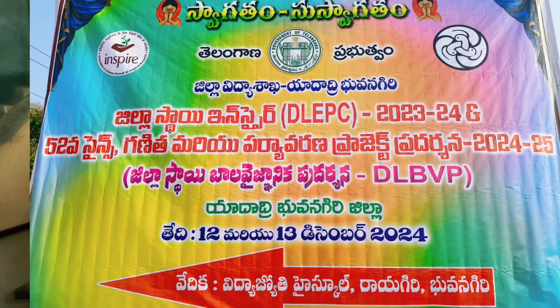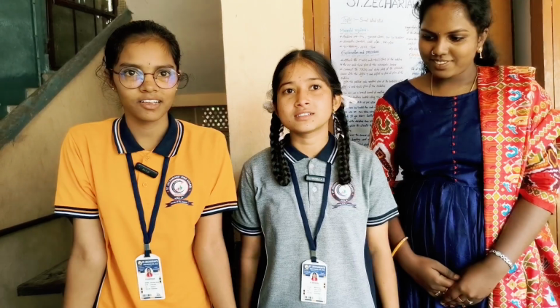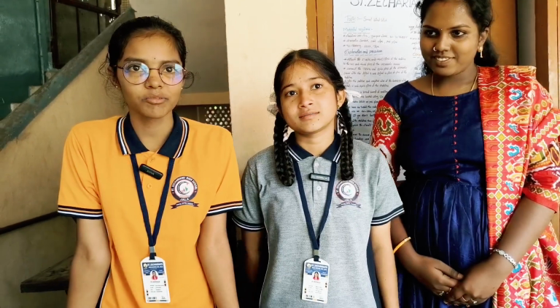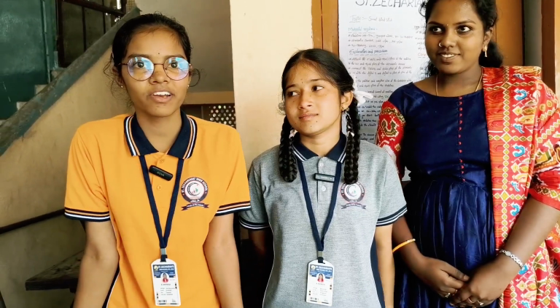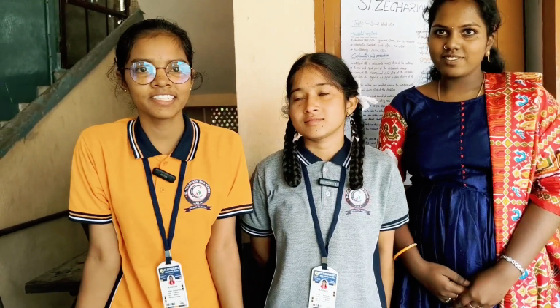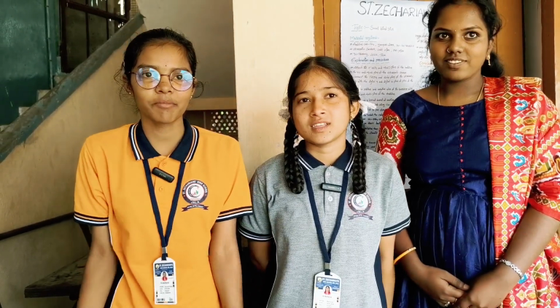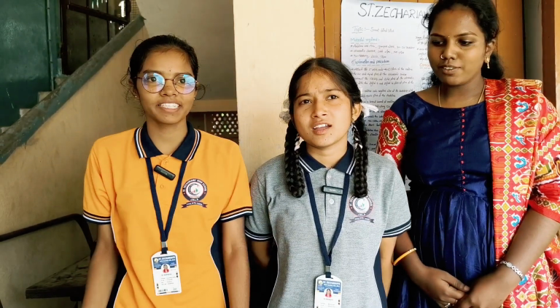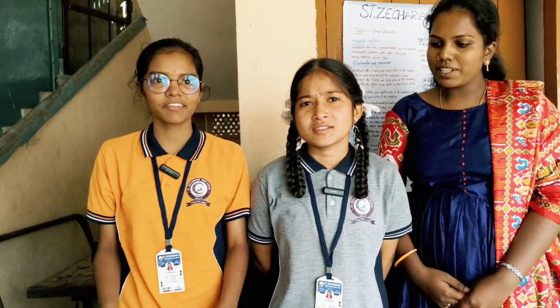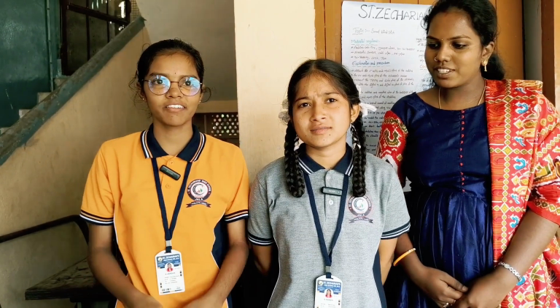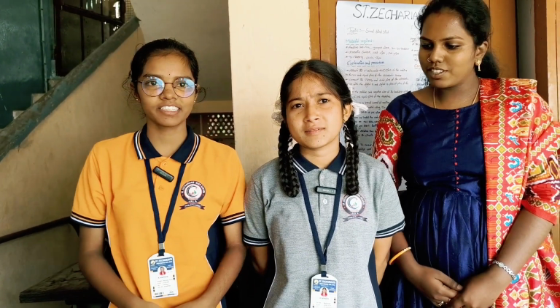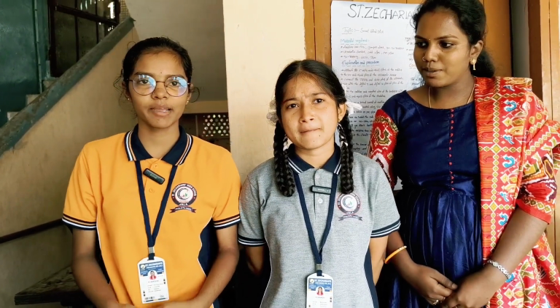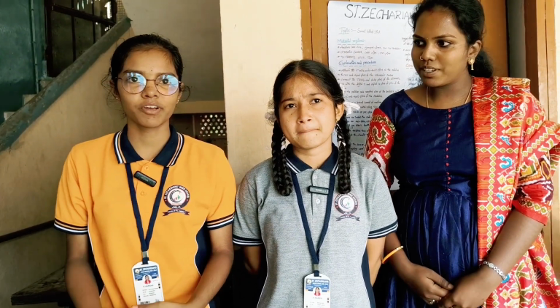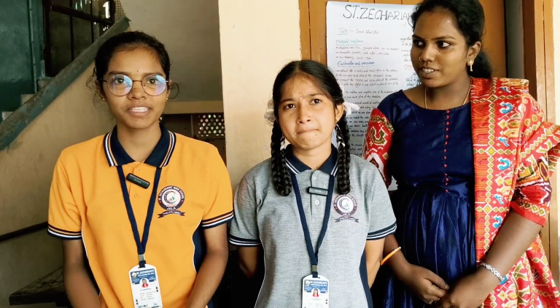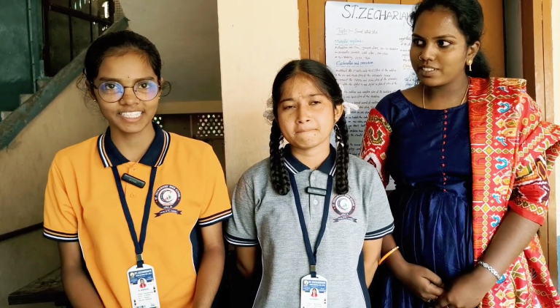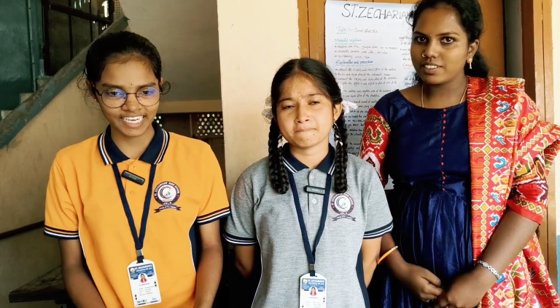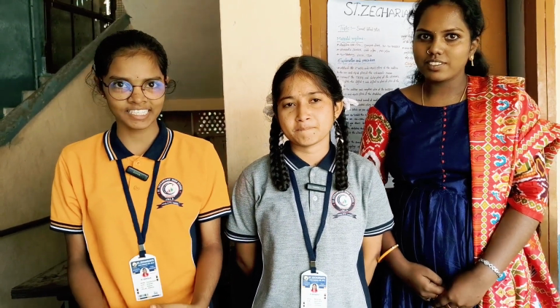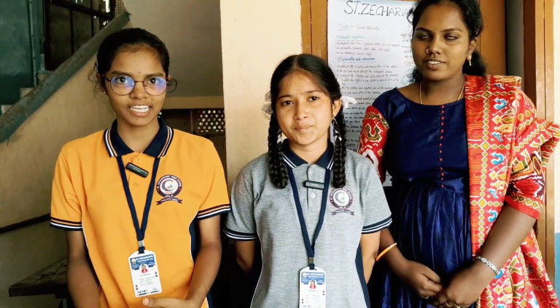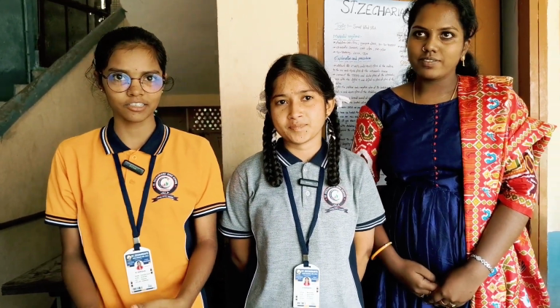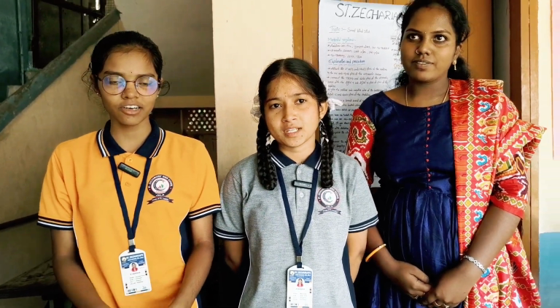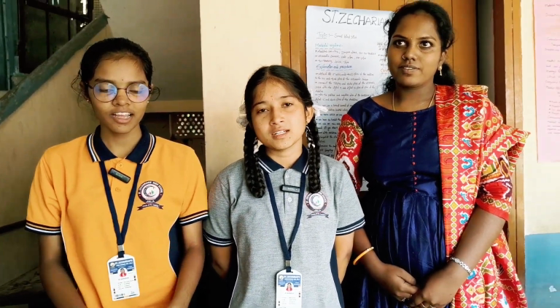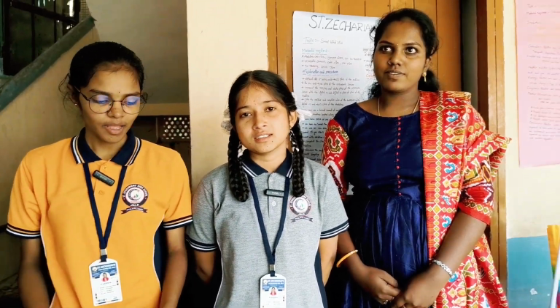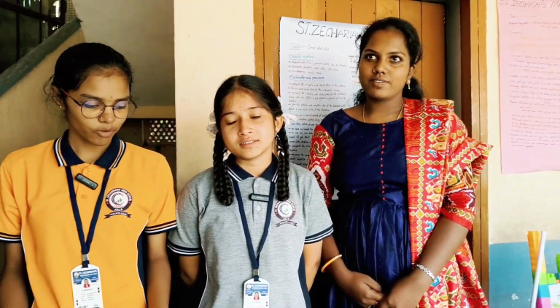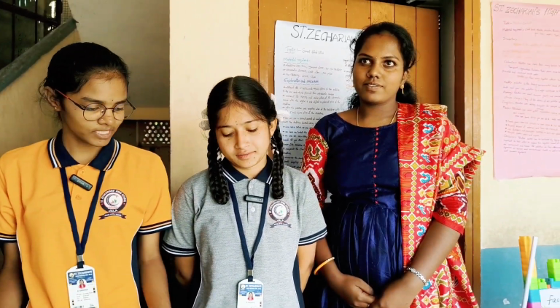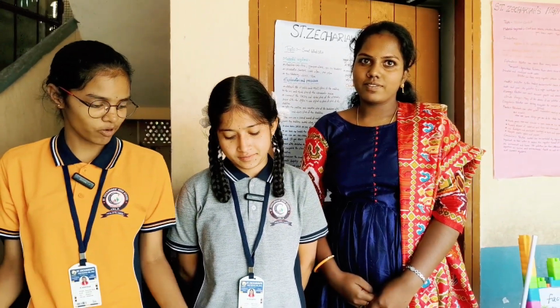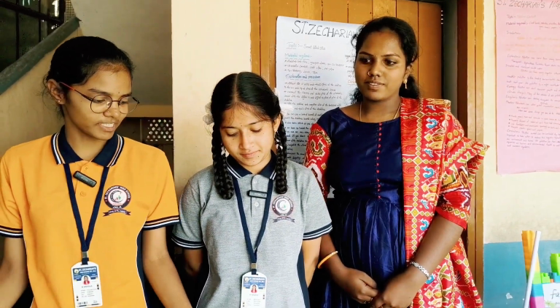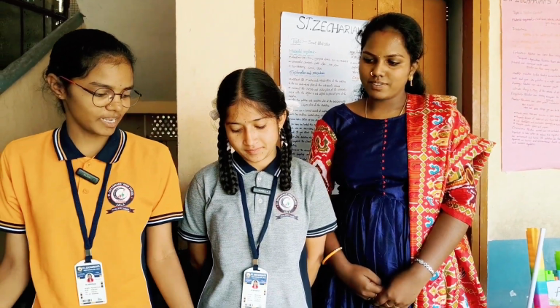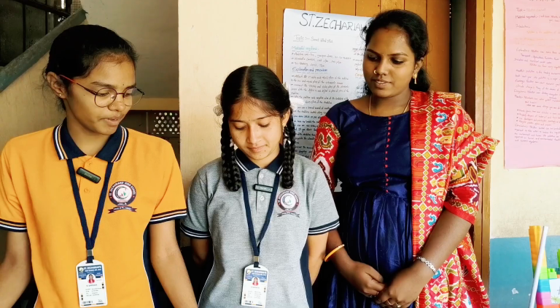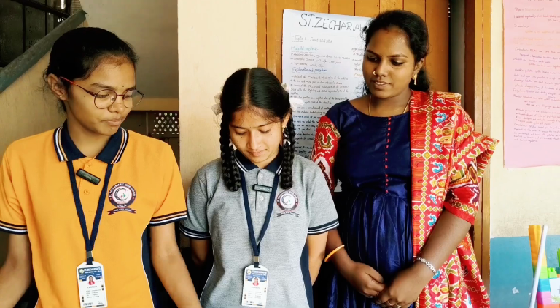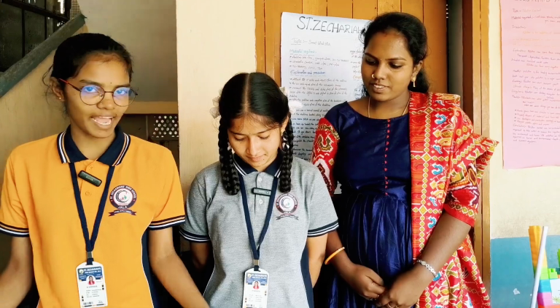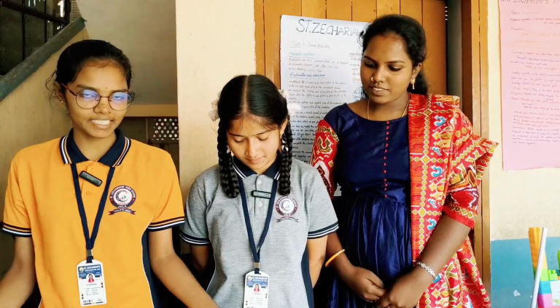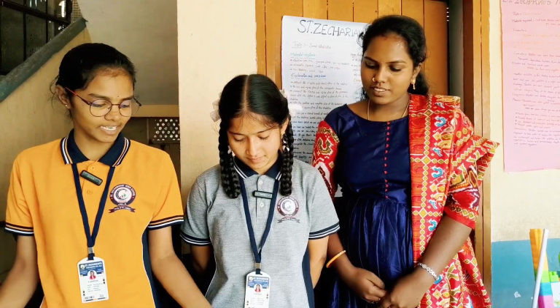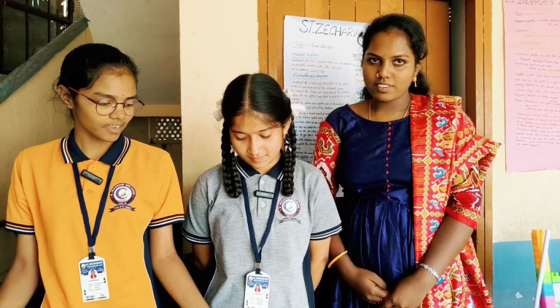Good morning sir. Myself Faye Varsha, I am from San Jagadayi High School. This project name is blind stick.